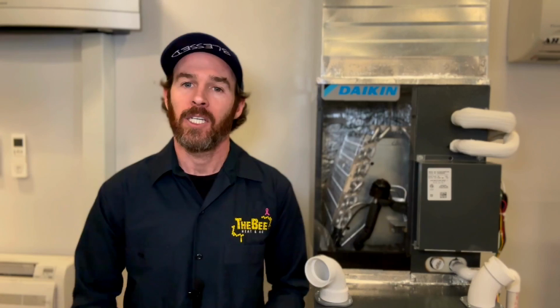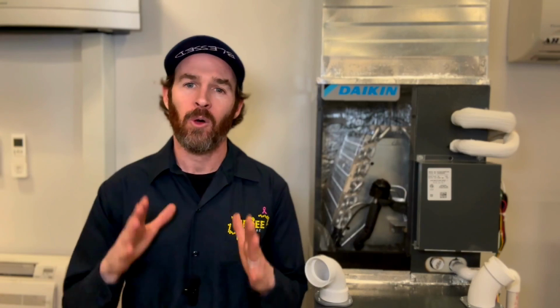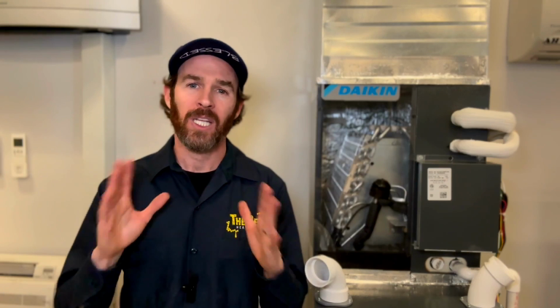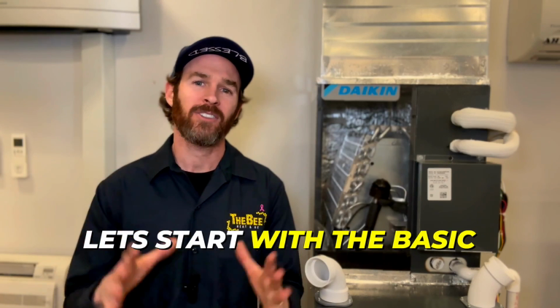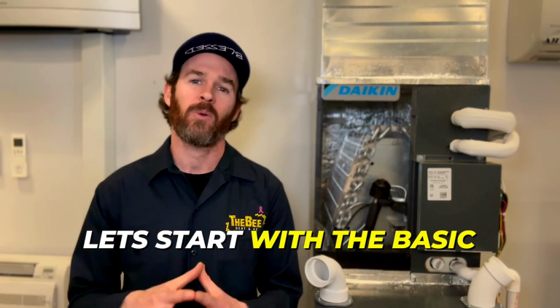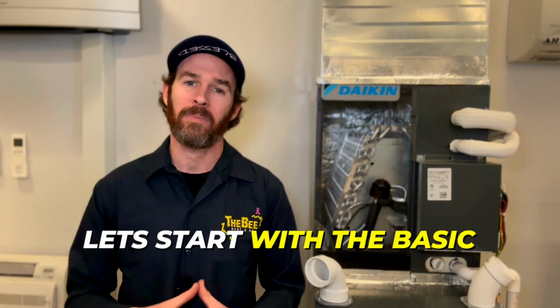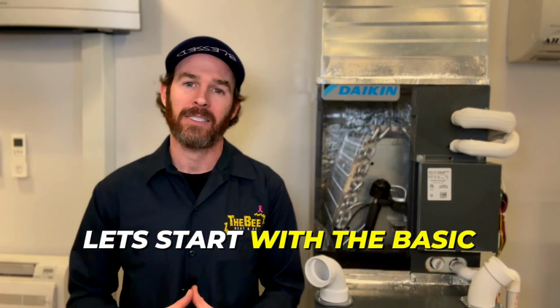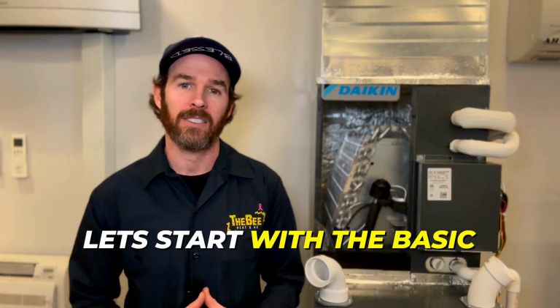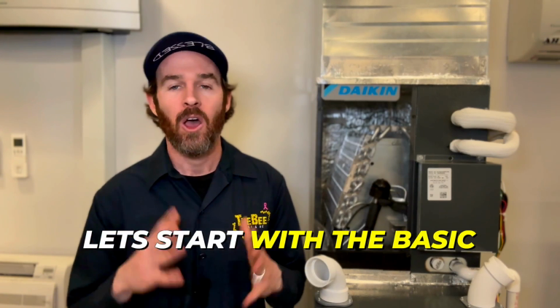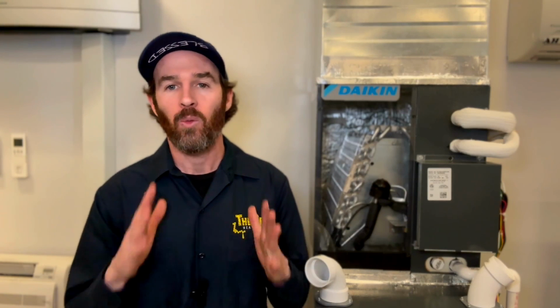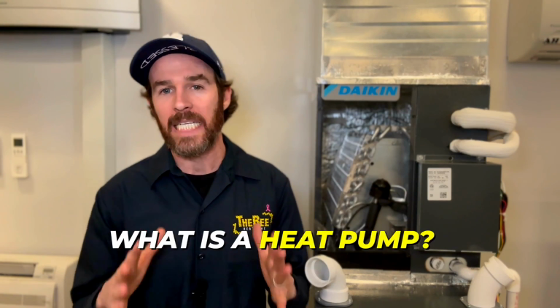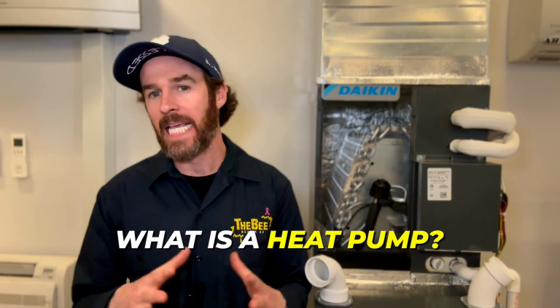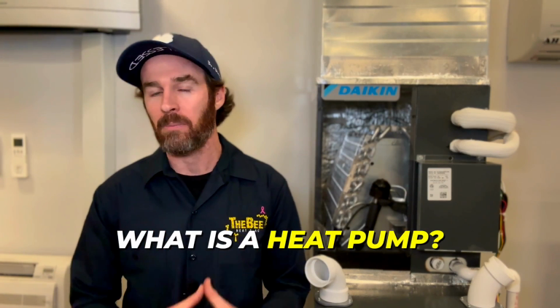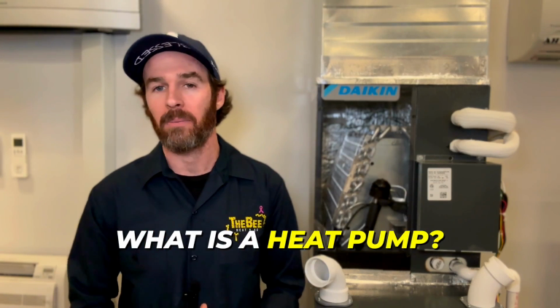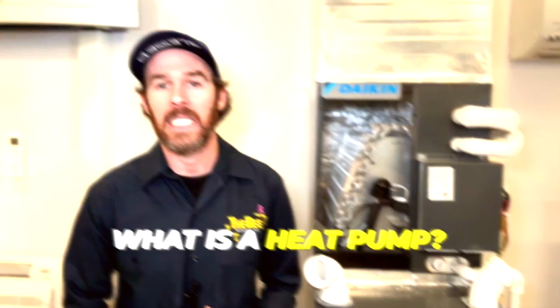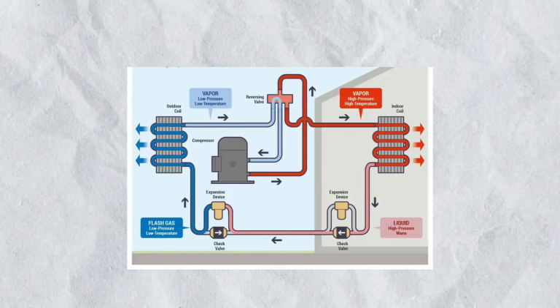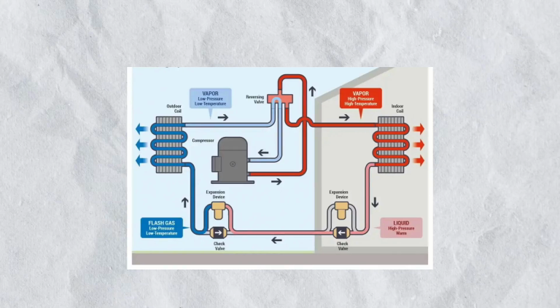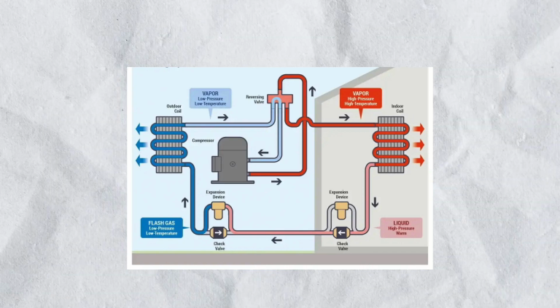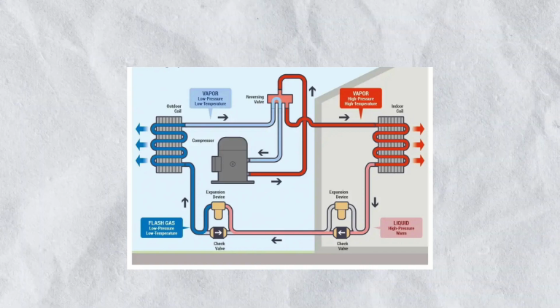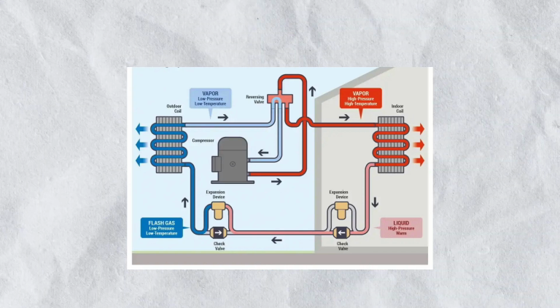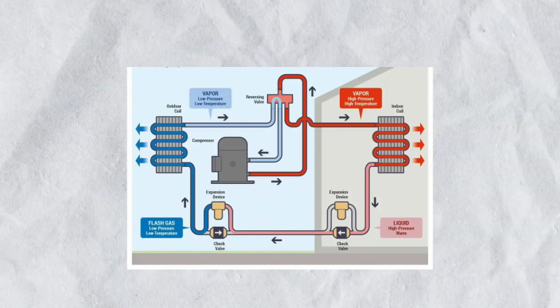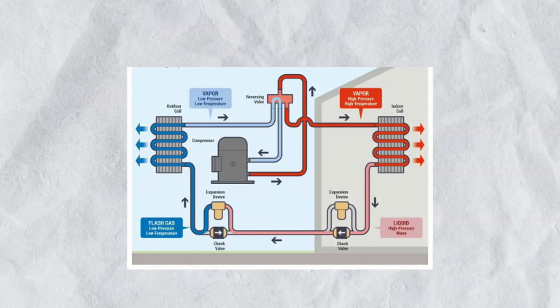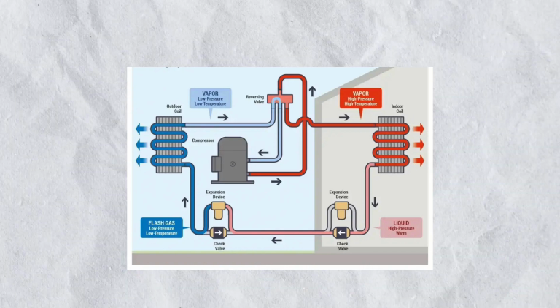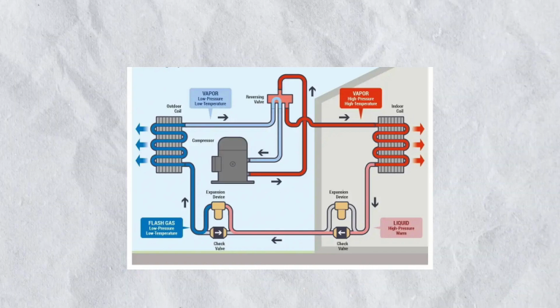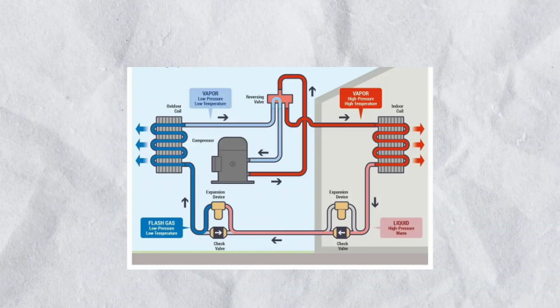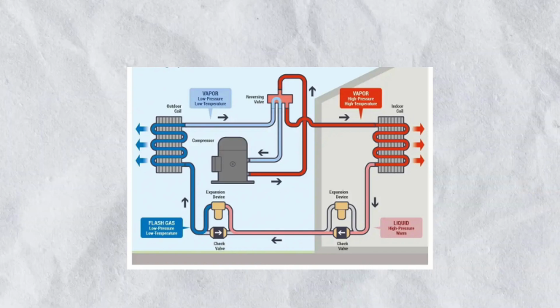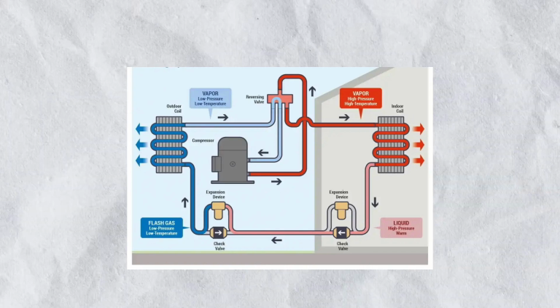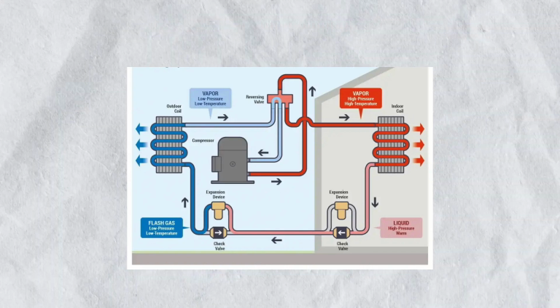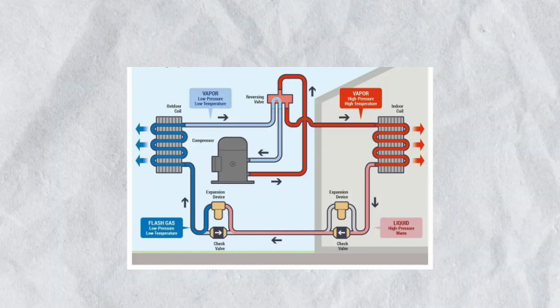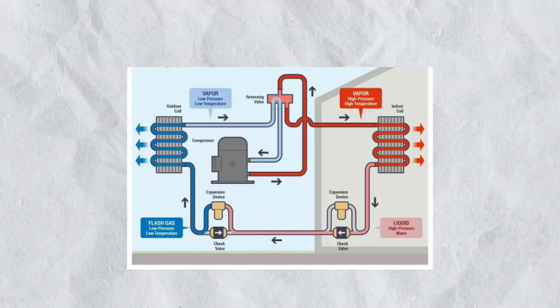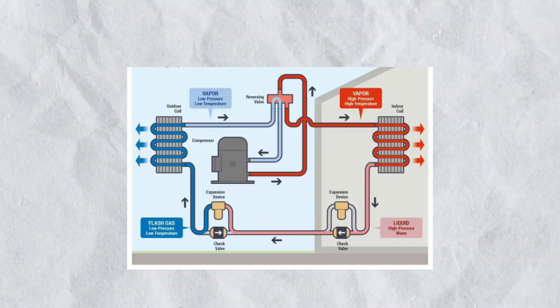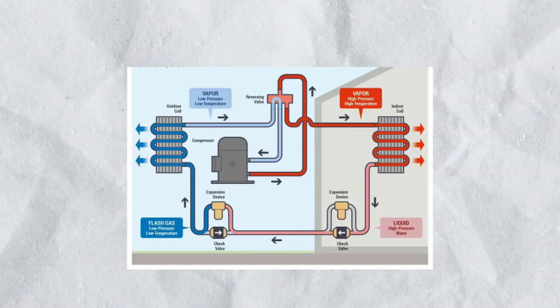So let's start with the basics — what is a heat pump? Simply put, a heat pump is simply an air conditioner with a reversing valve.